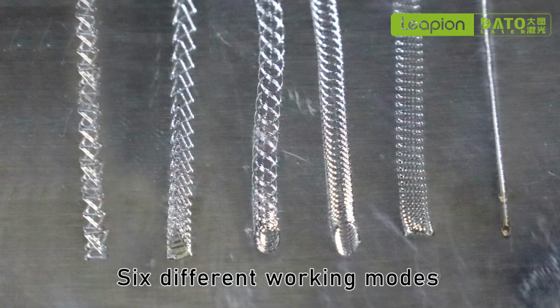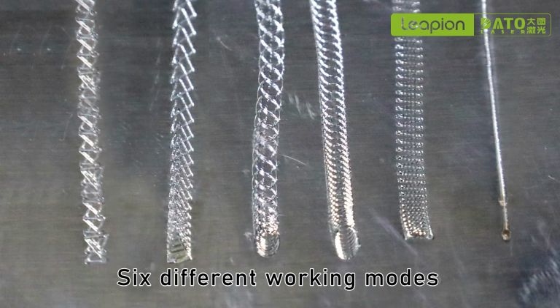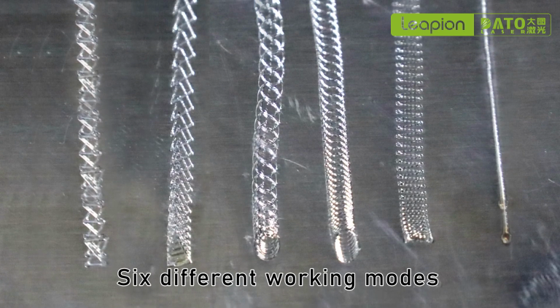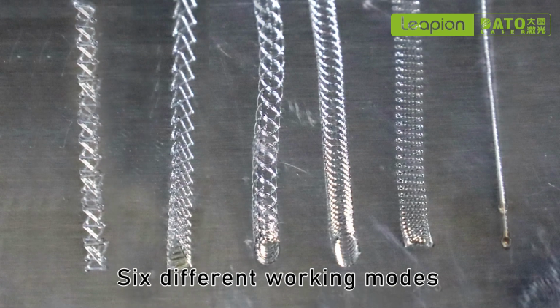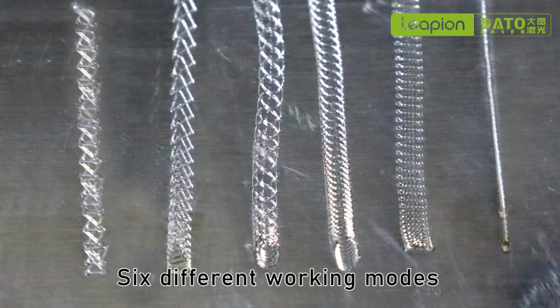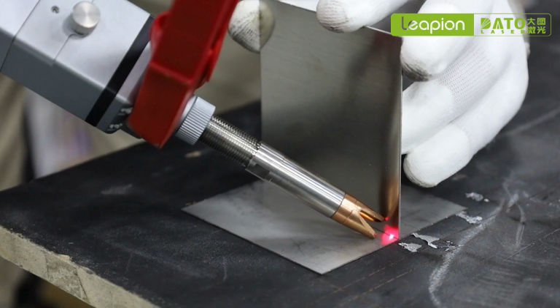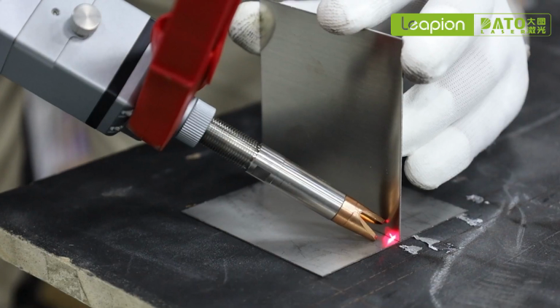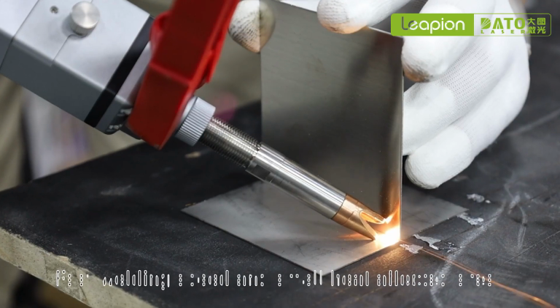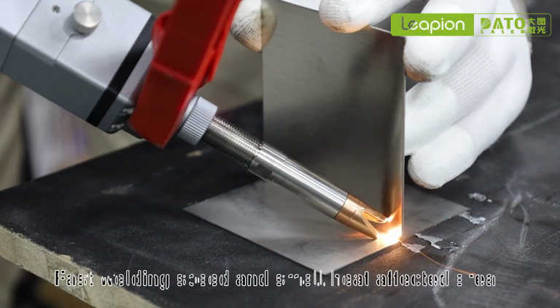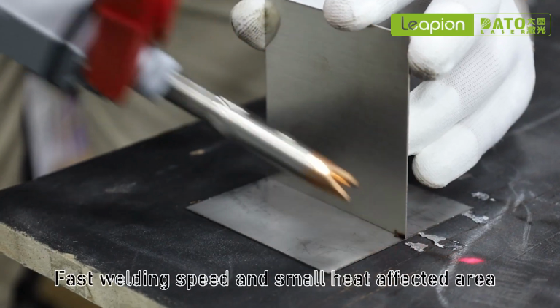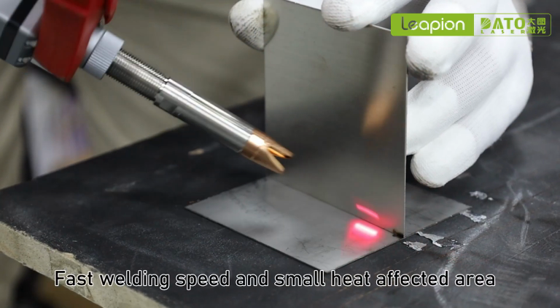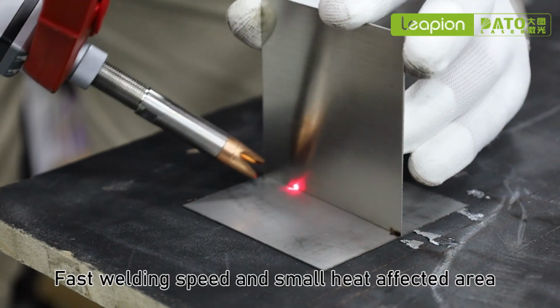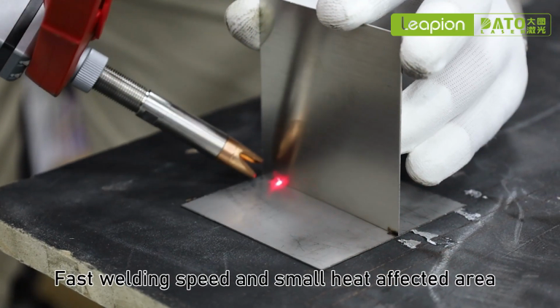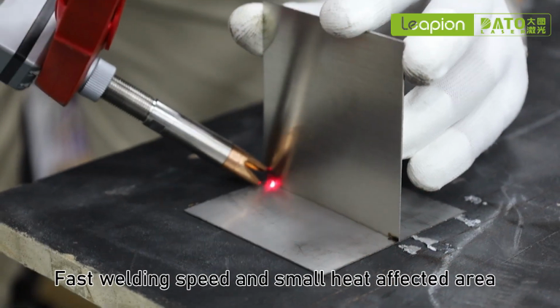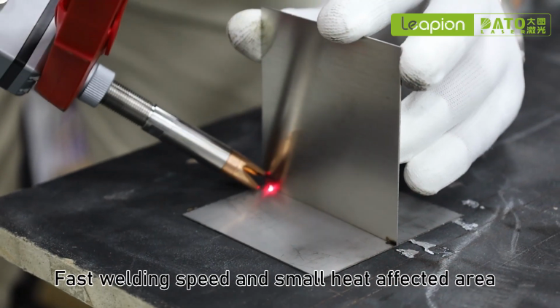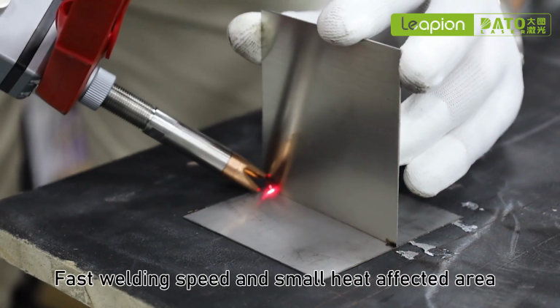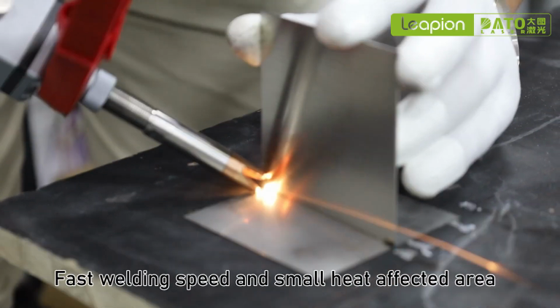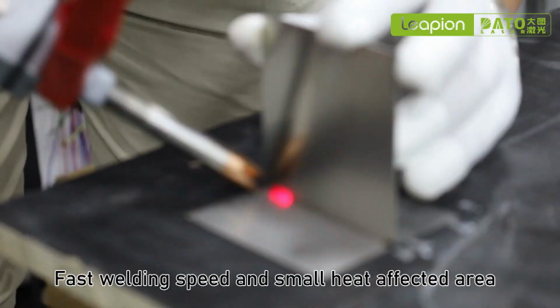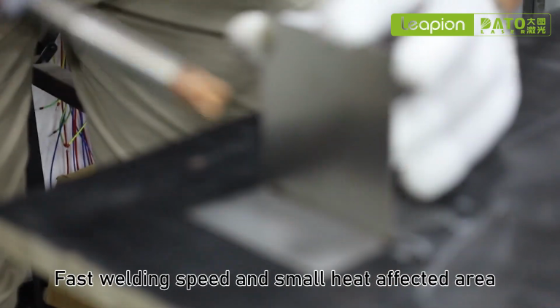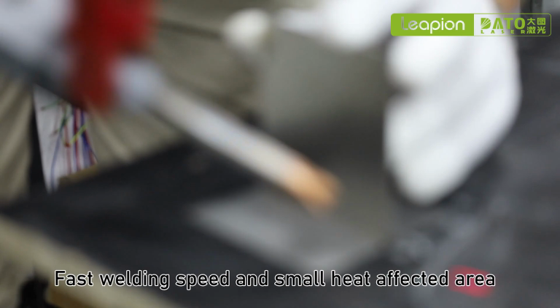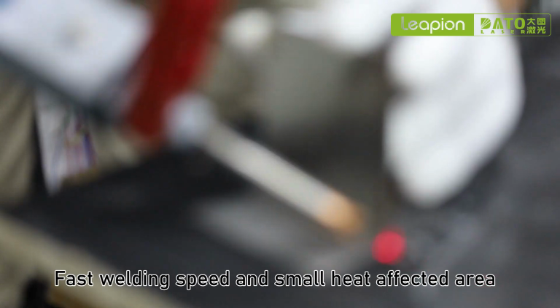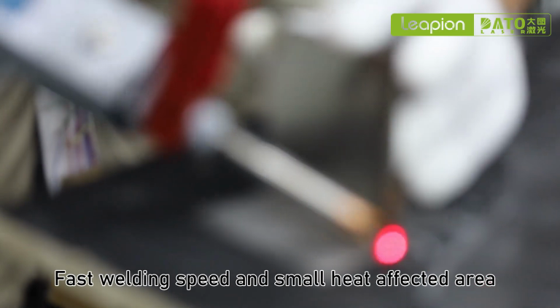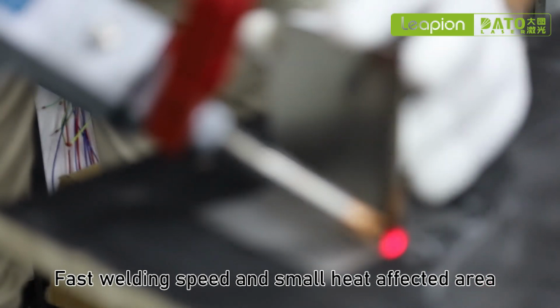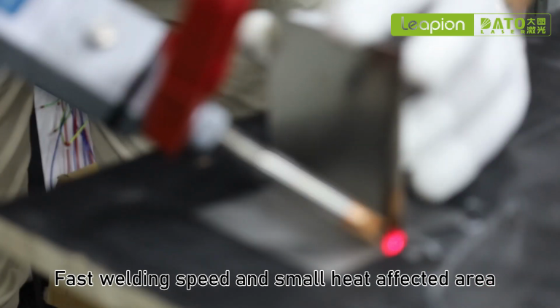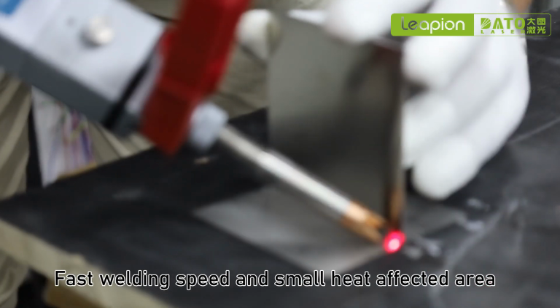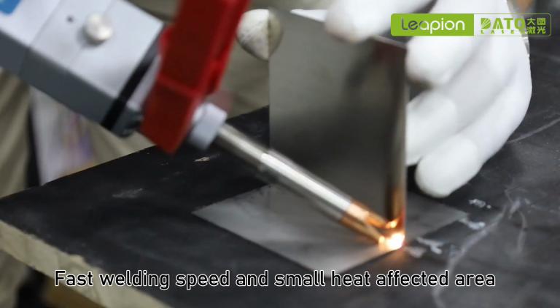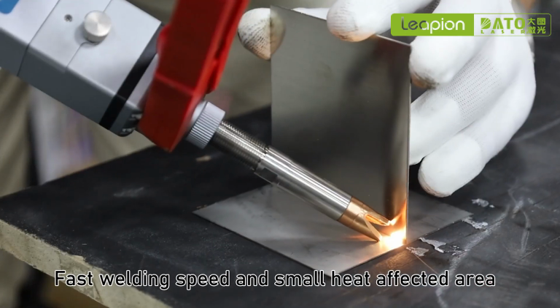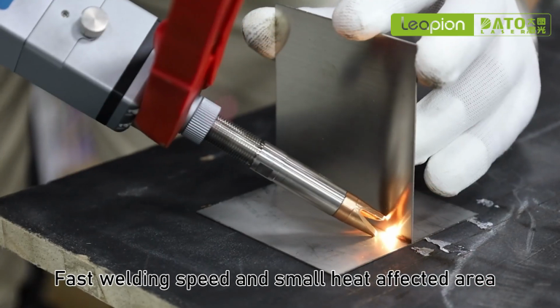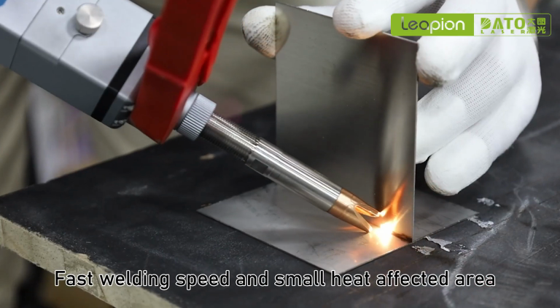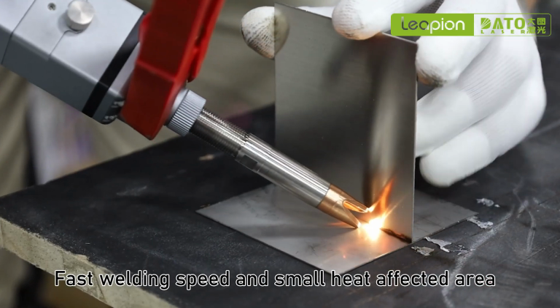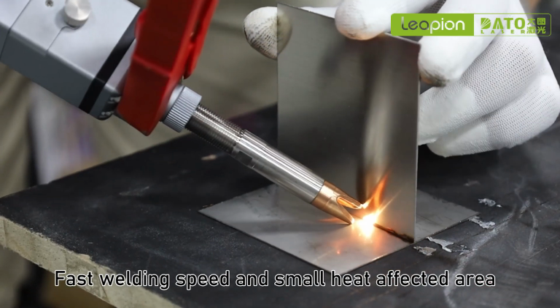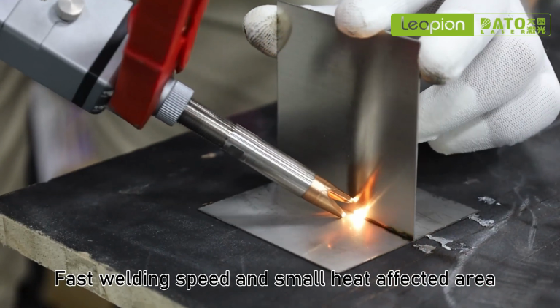After welding is completed, the weld is bright and white, and basically can be done without grinding treatment.